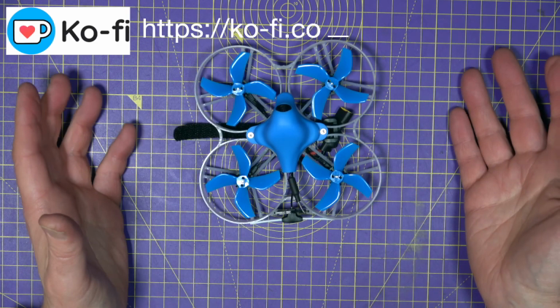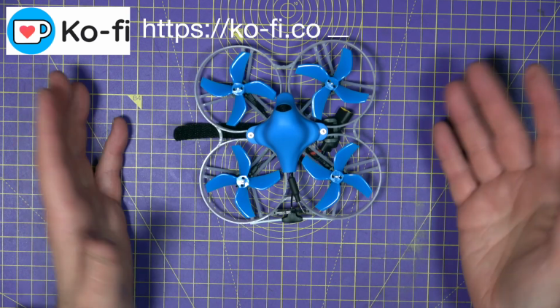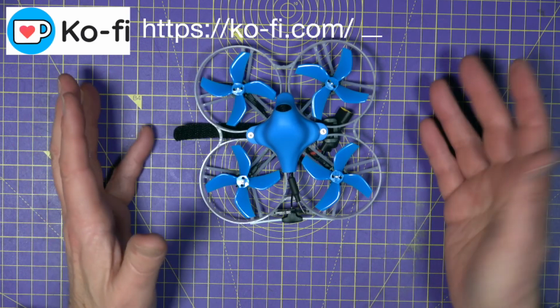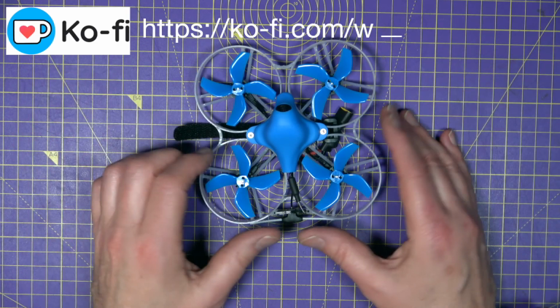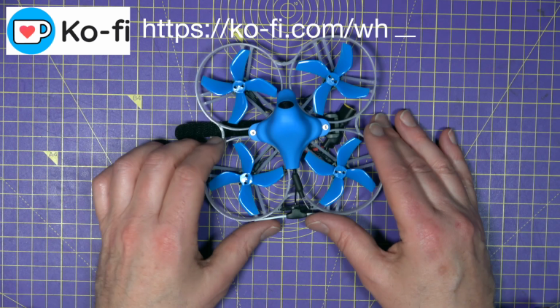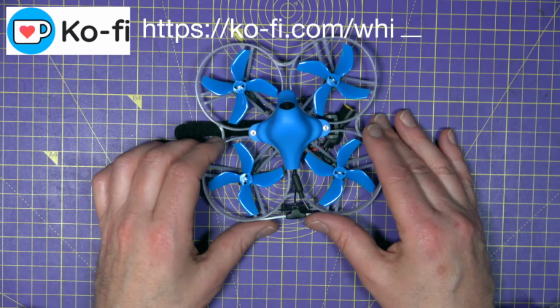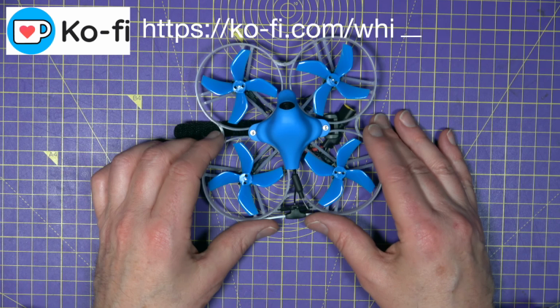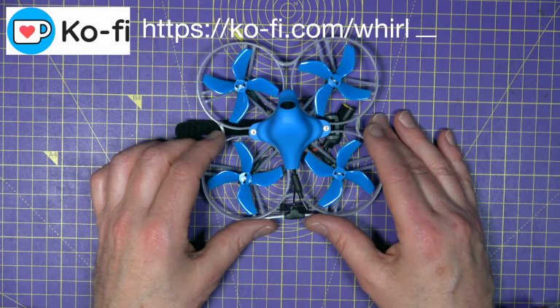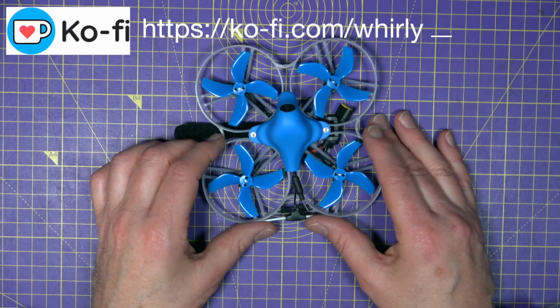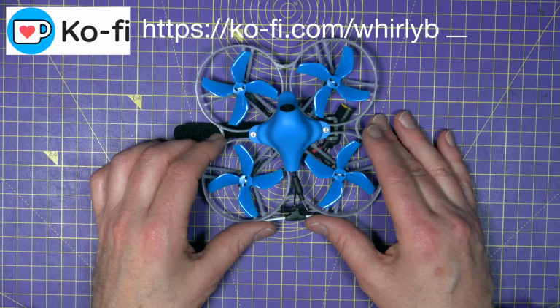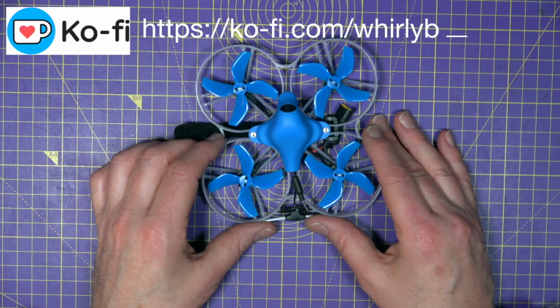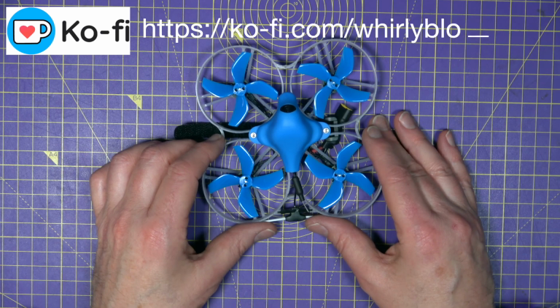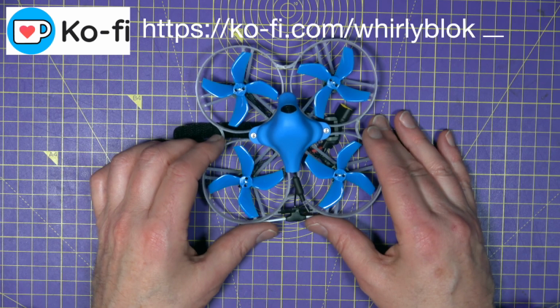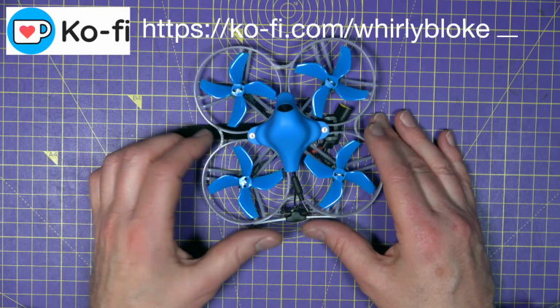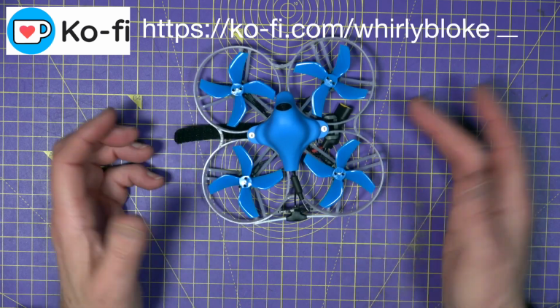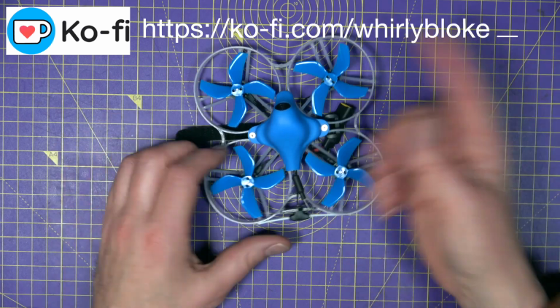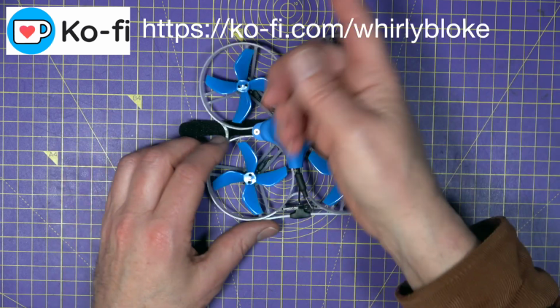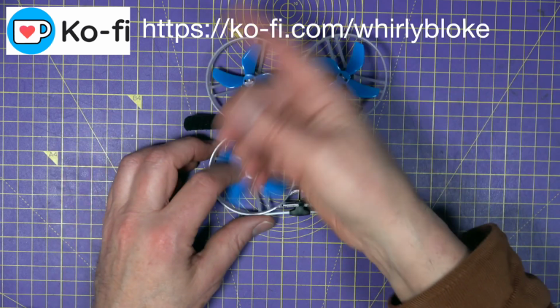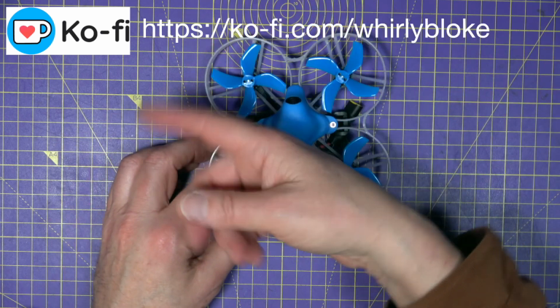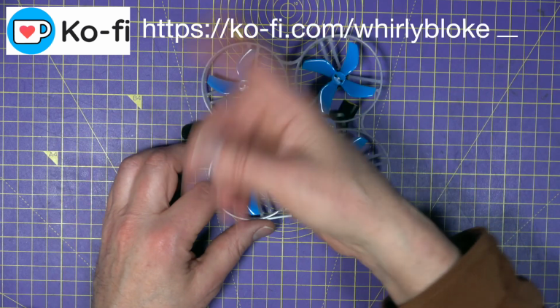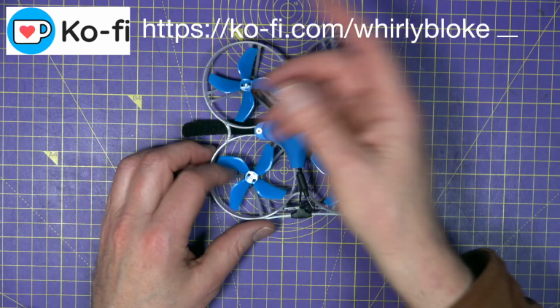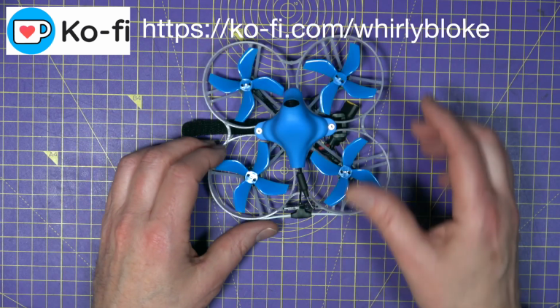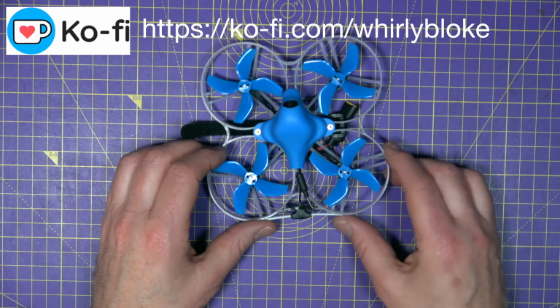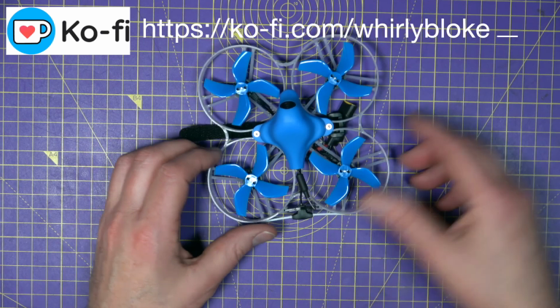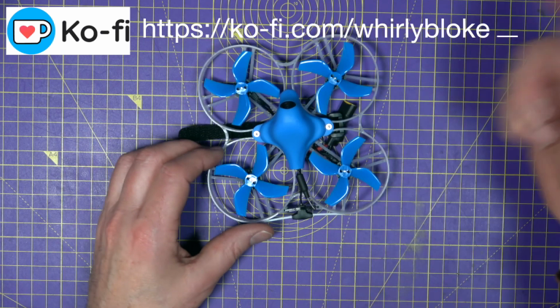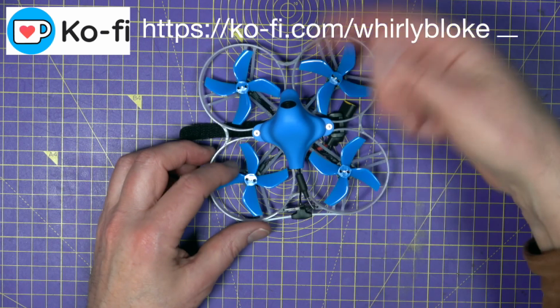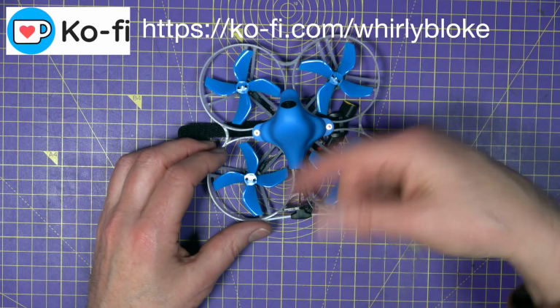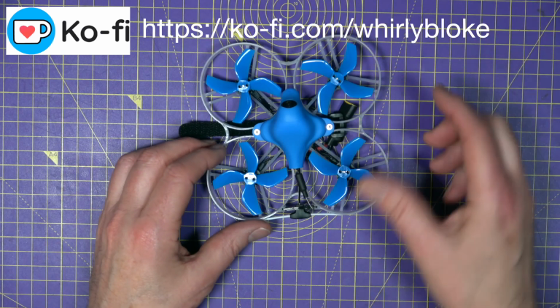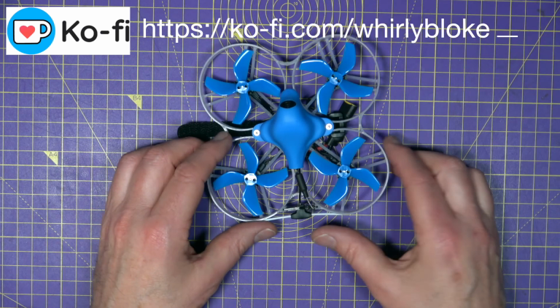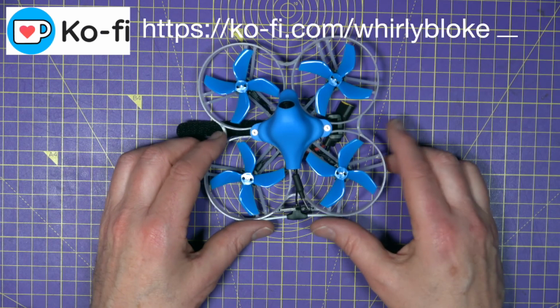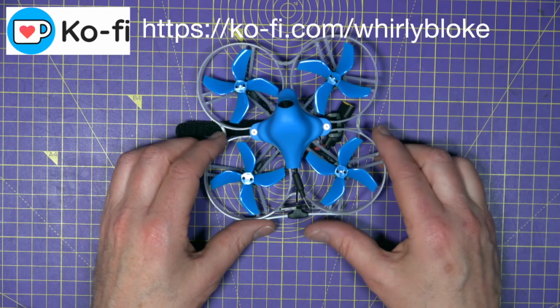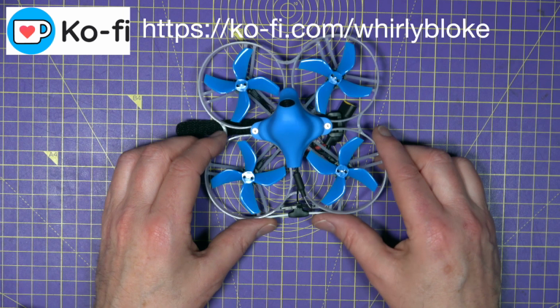As always, thanks for watching. If you found that helpful, why not buy me a coffee to support the channel? There are links to the BetaFPV website, resources, and latest prices in the description.